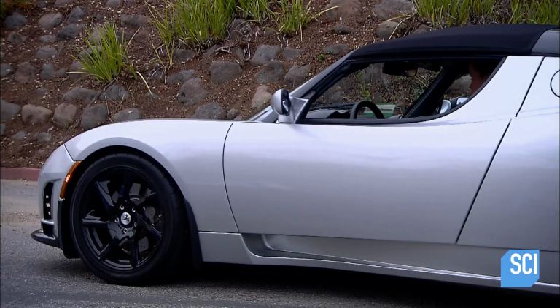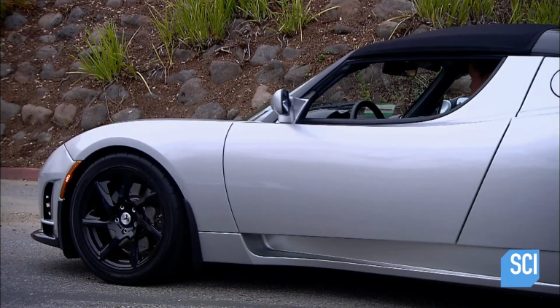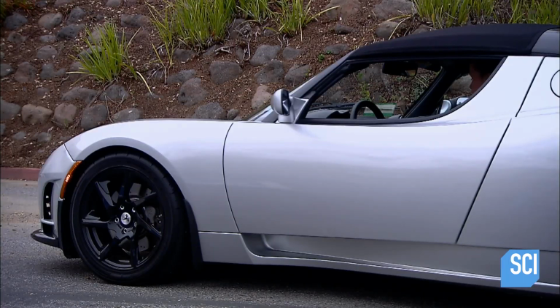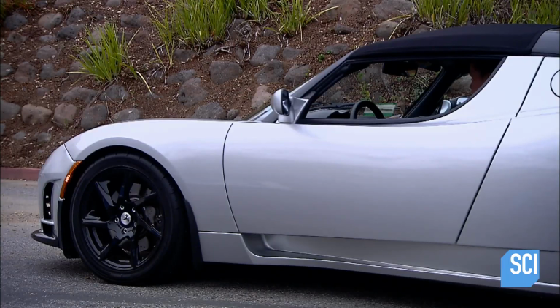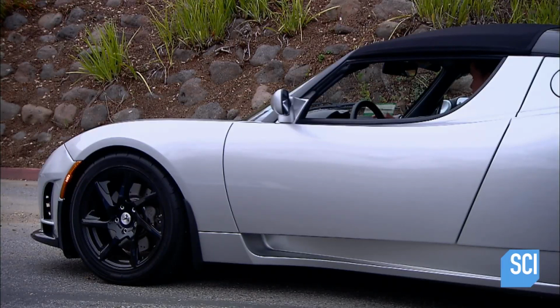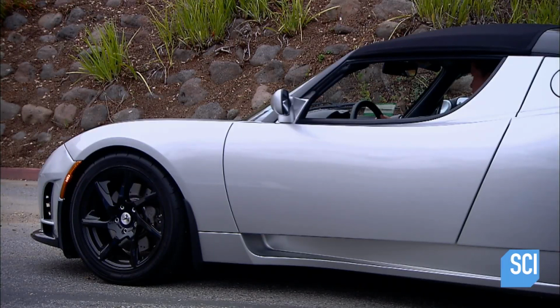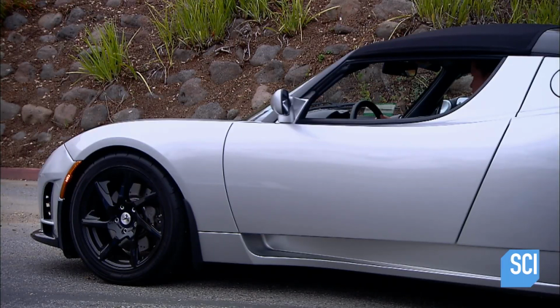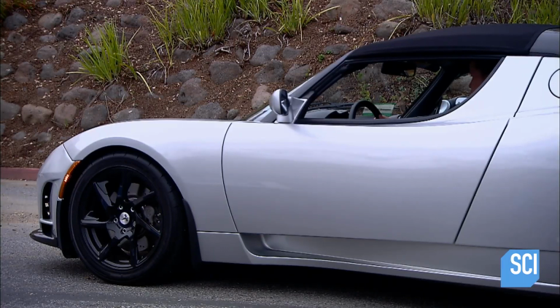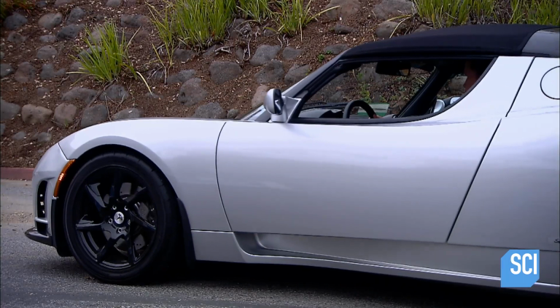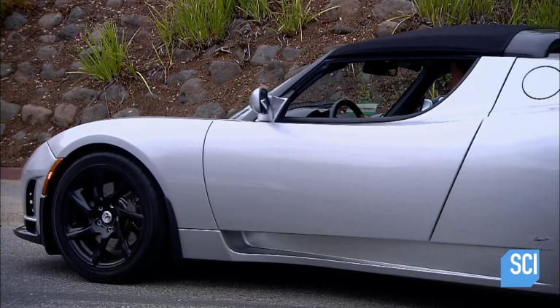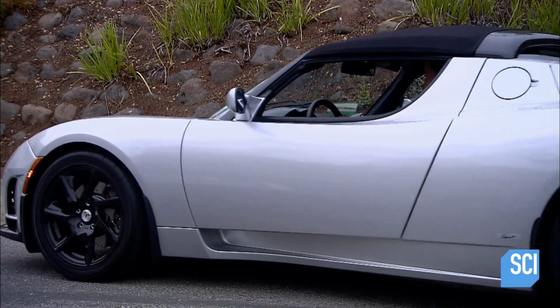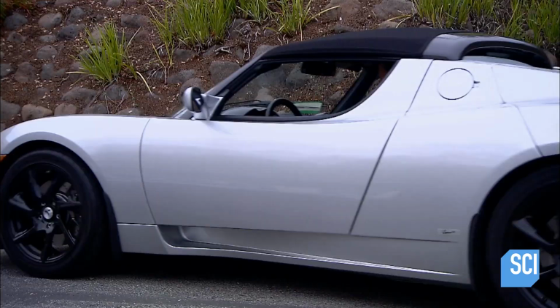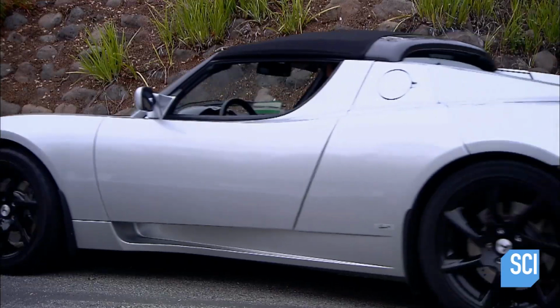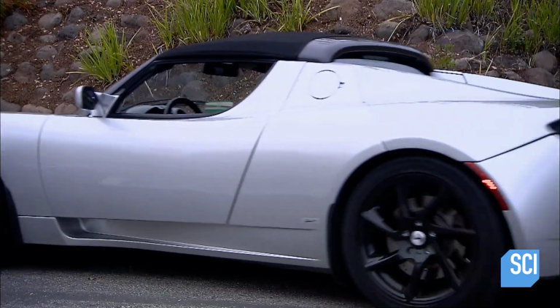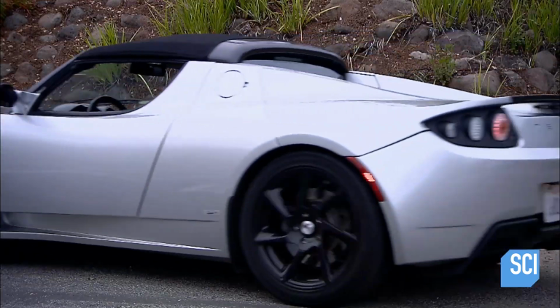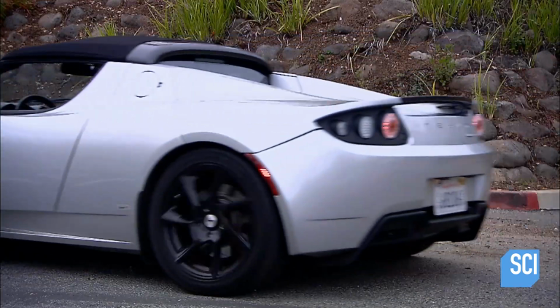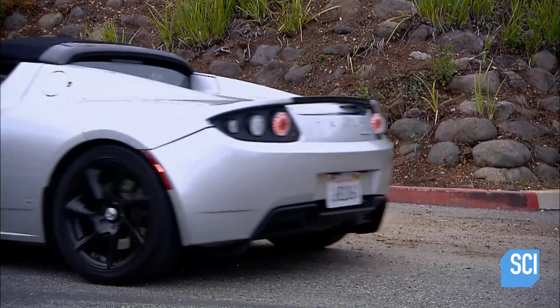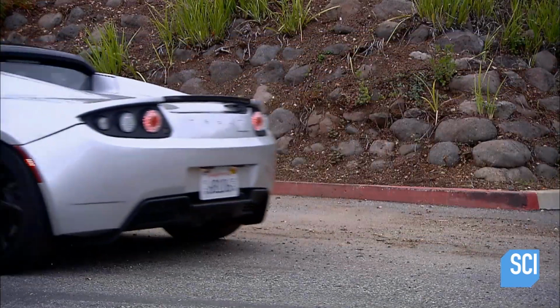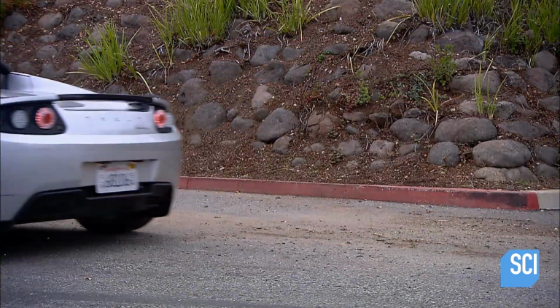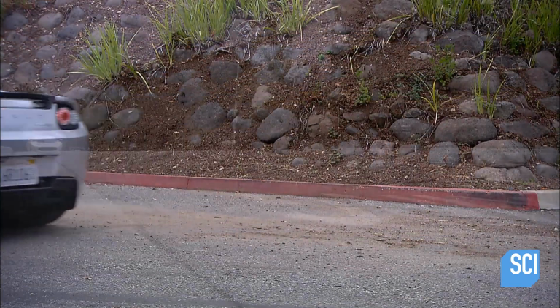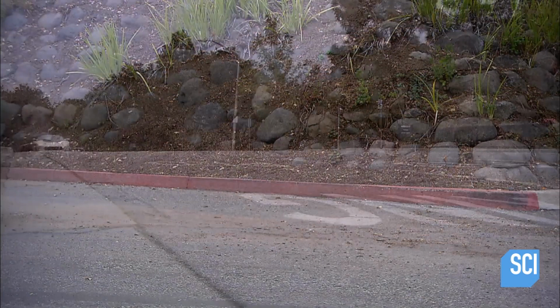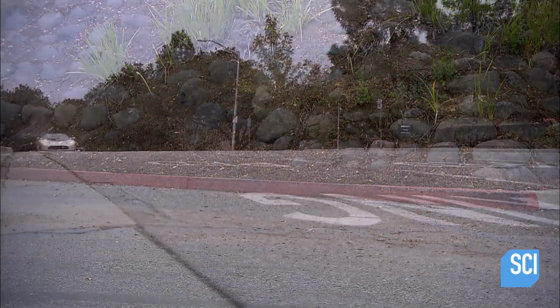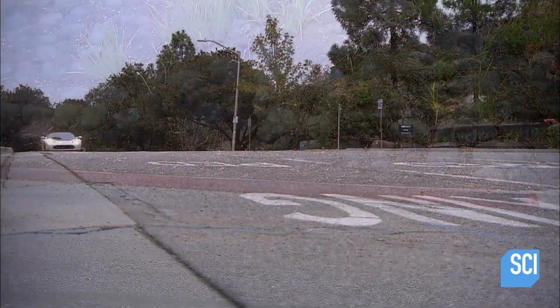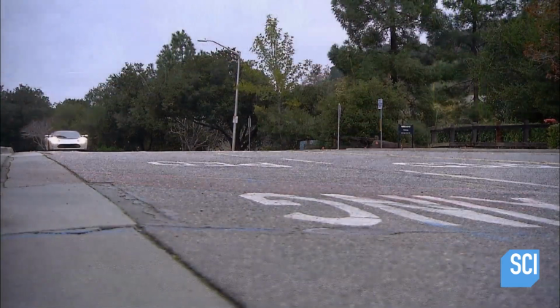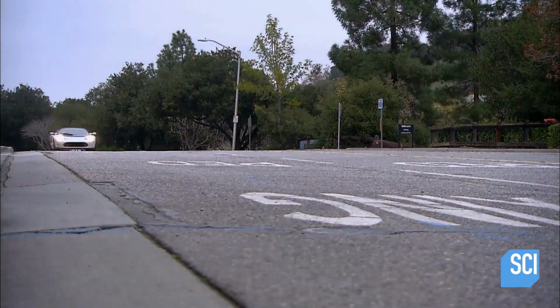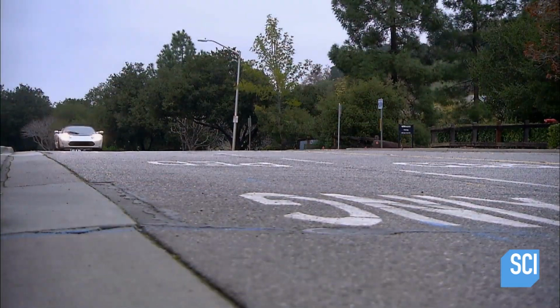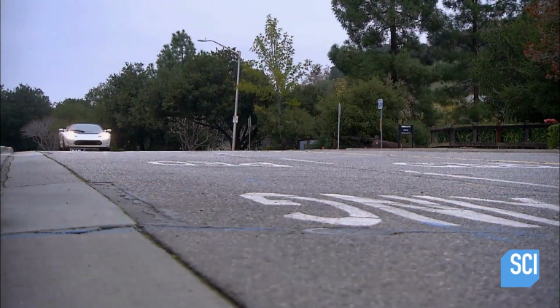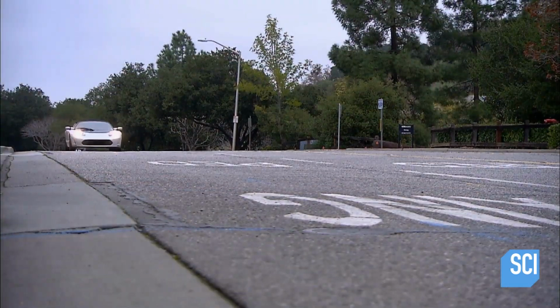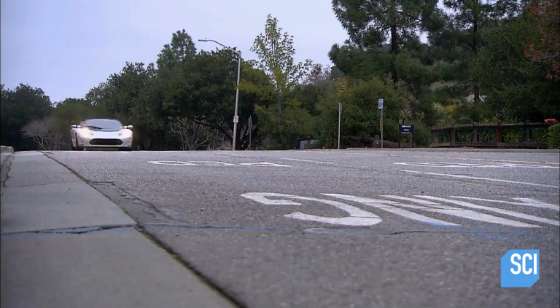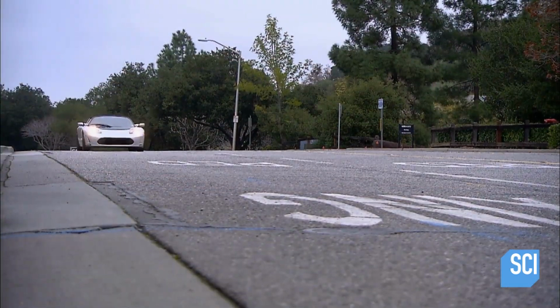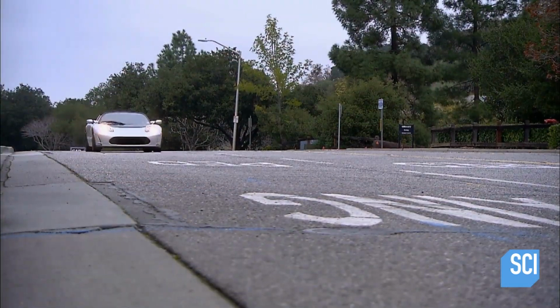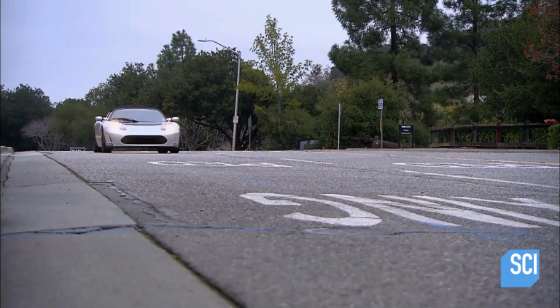But with a price tag in the six-figure range, this eco-friendly Roadster is a luxury product.